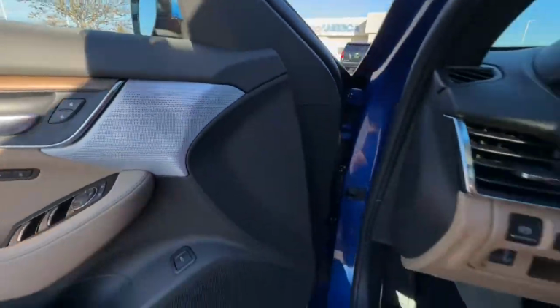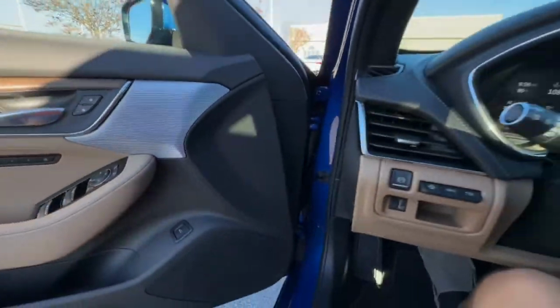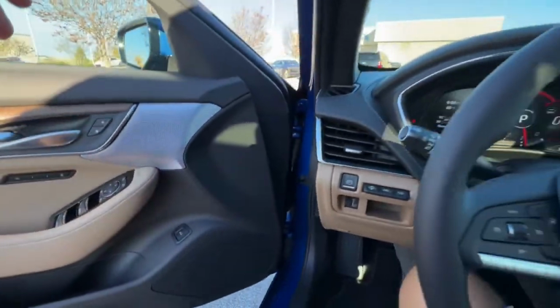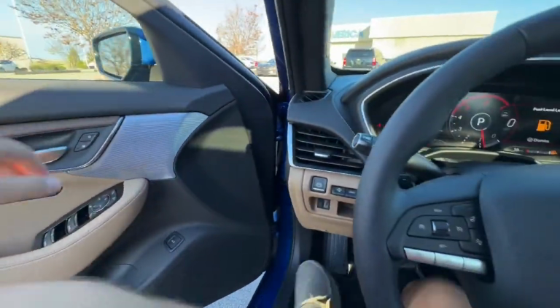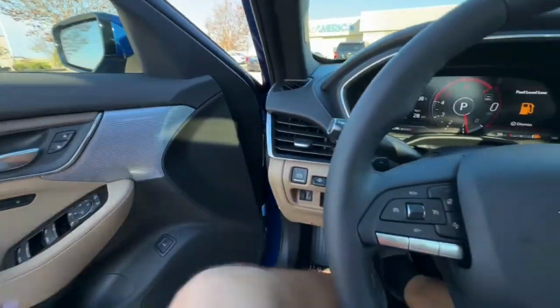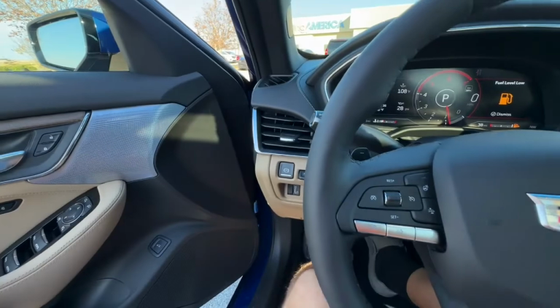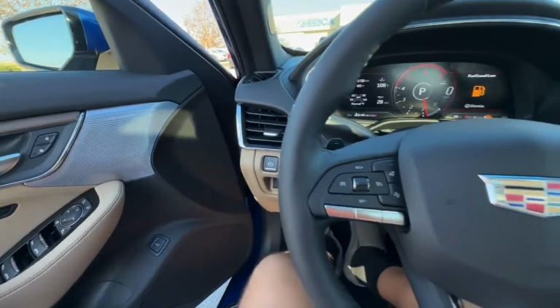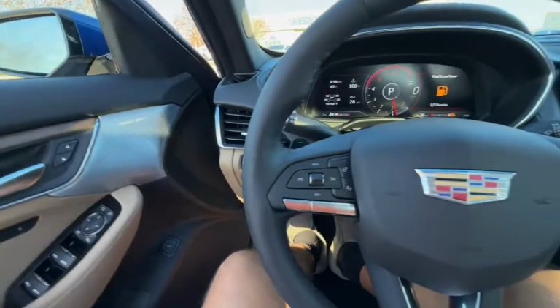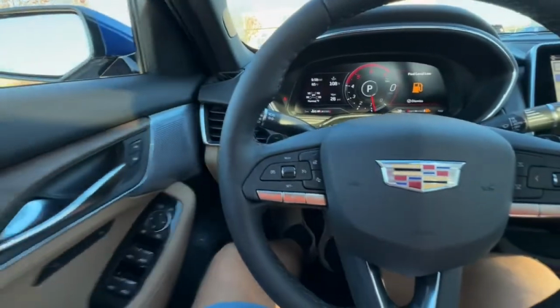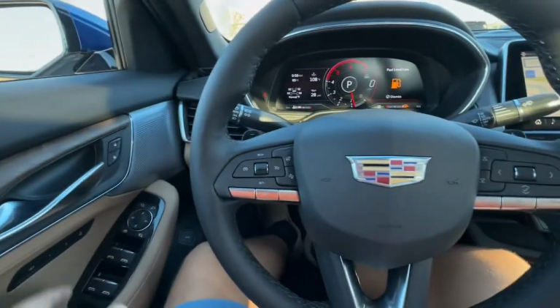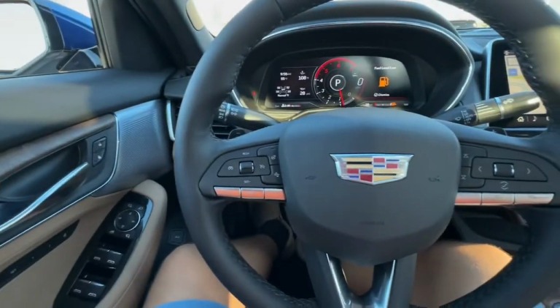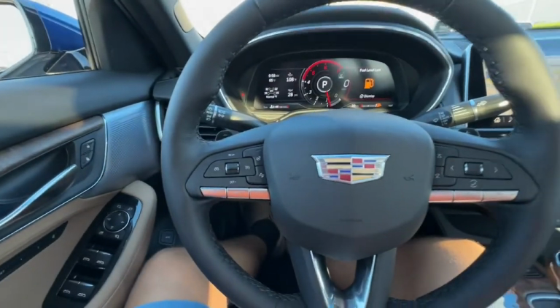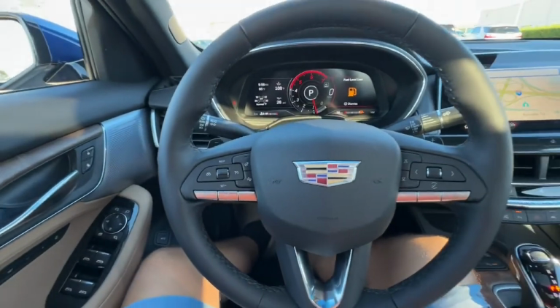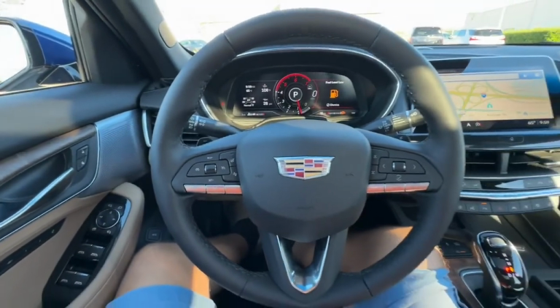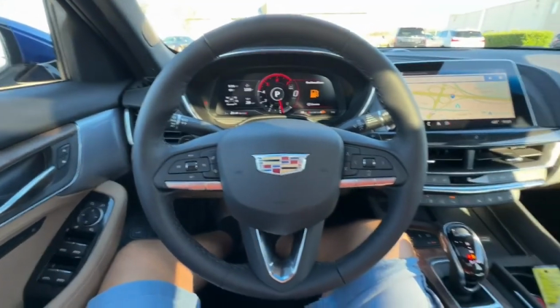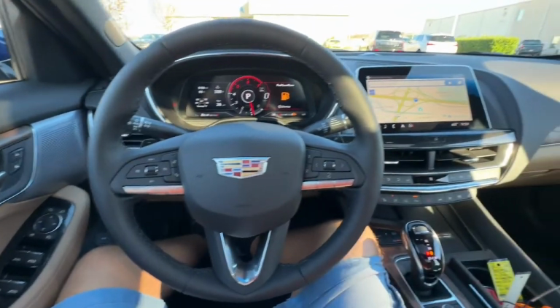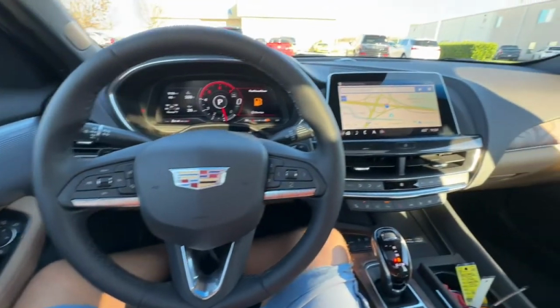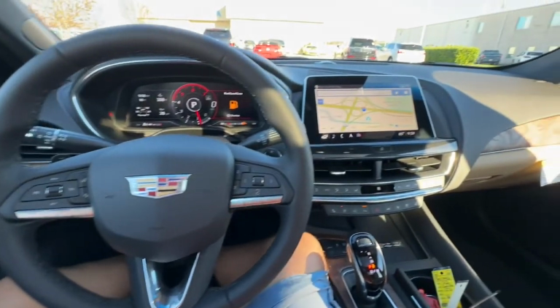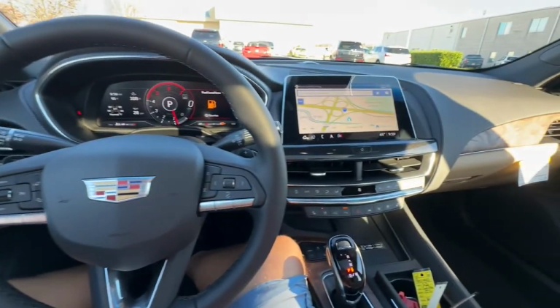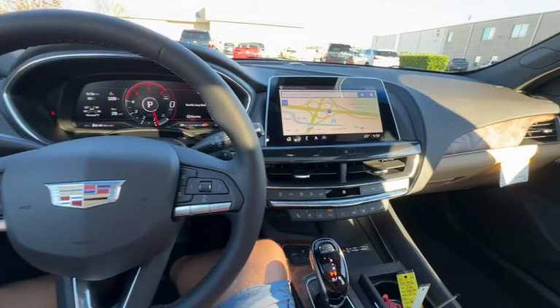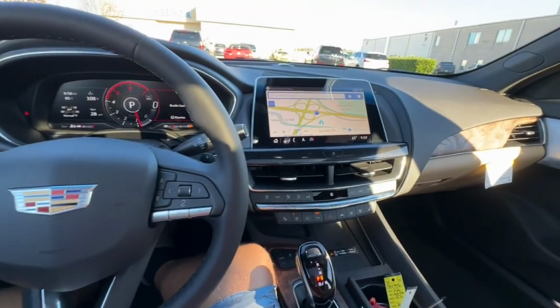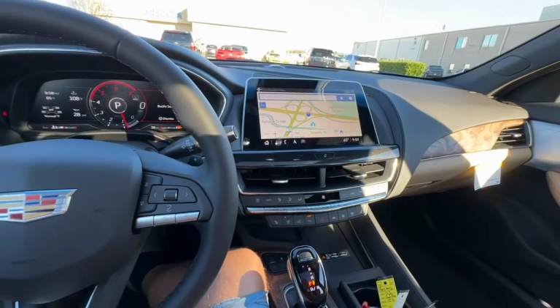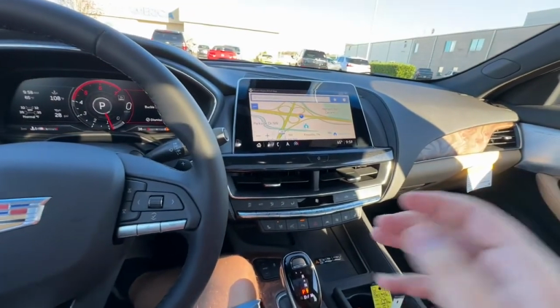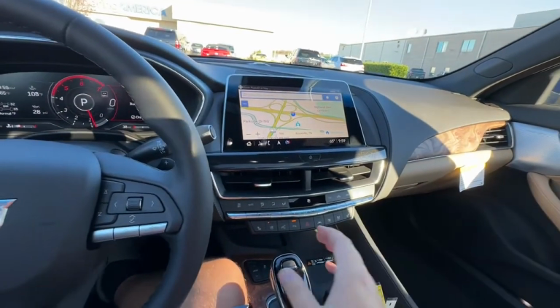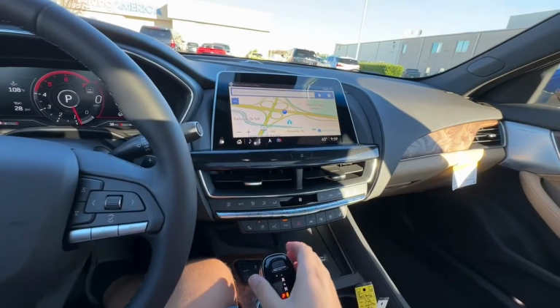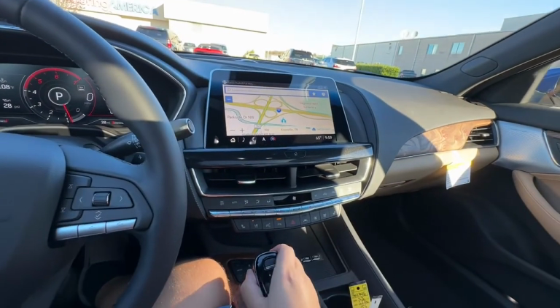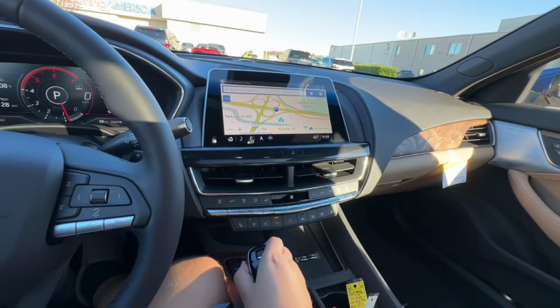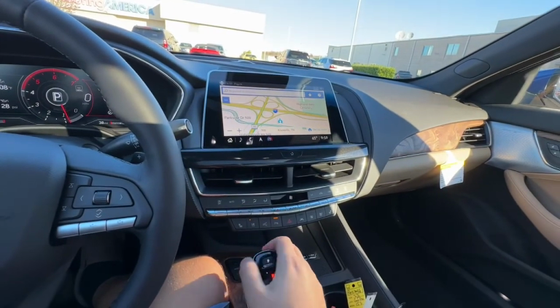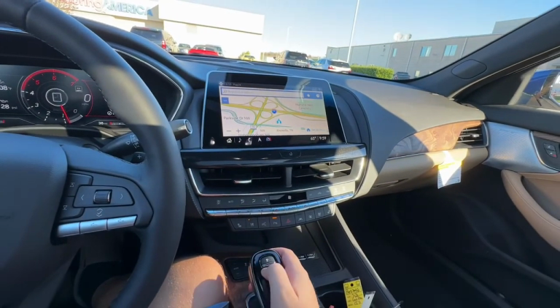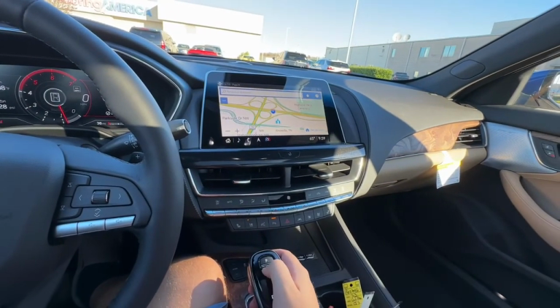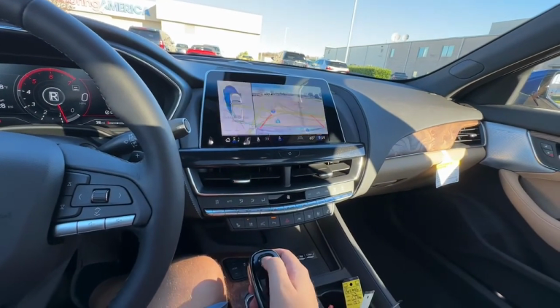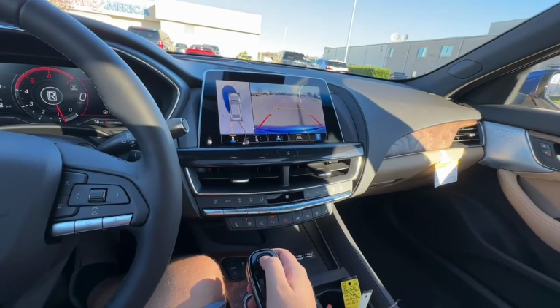Power driver seat, Bluetooth connection, Wi-Fi hotspot, multi-zone AC.